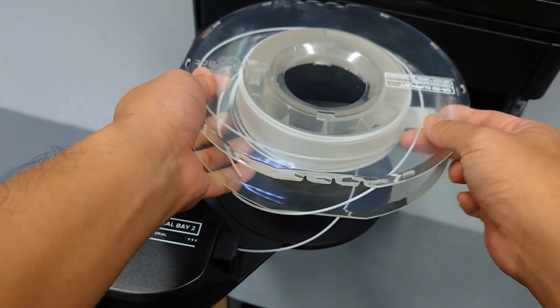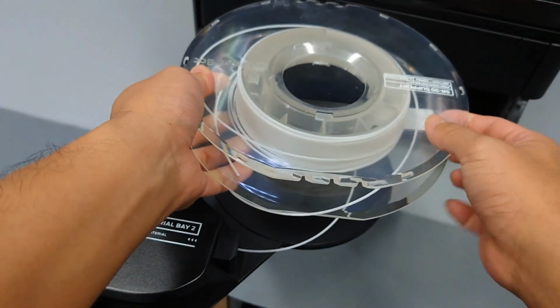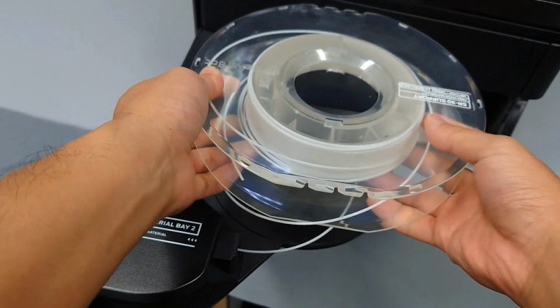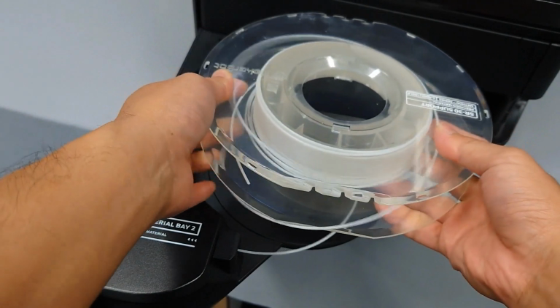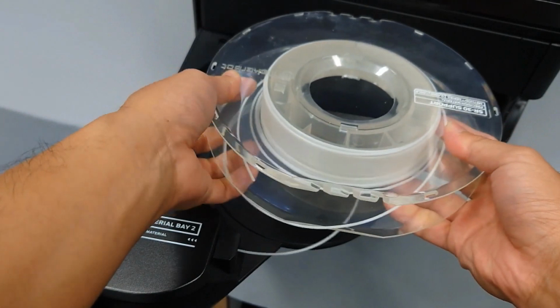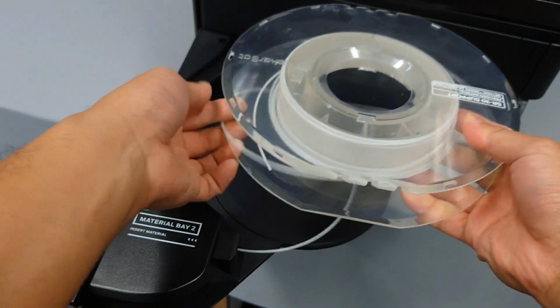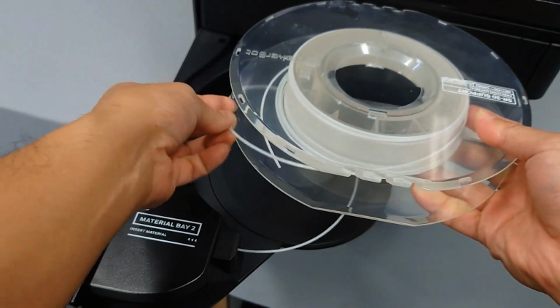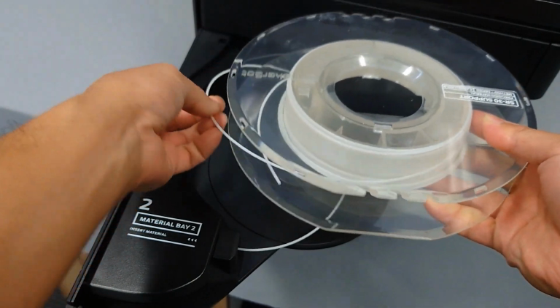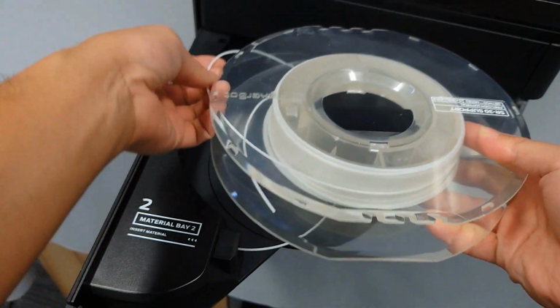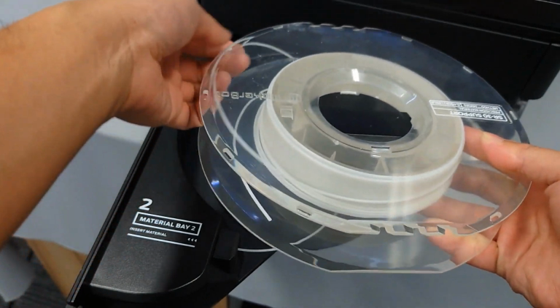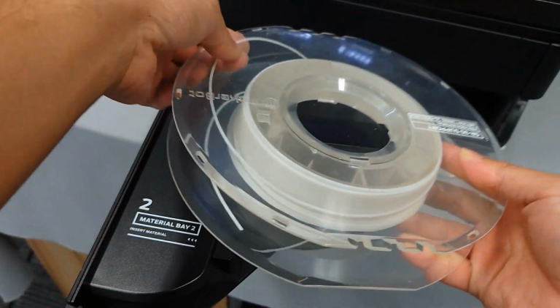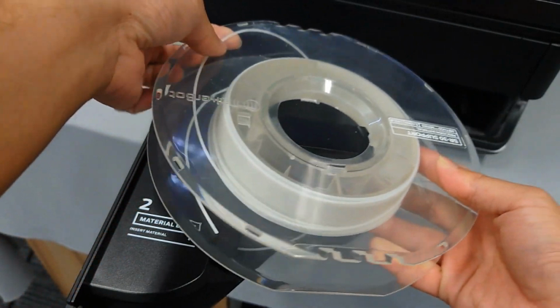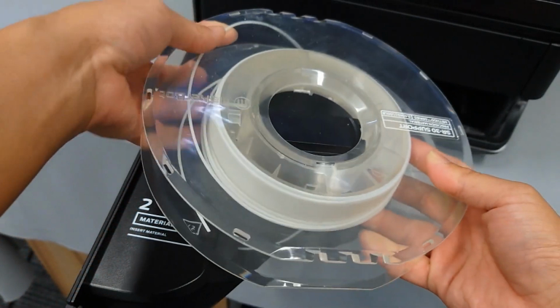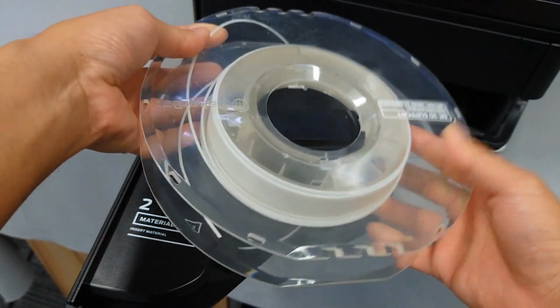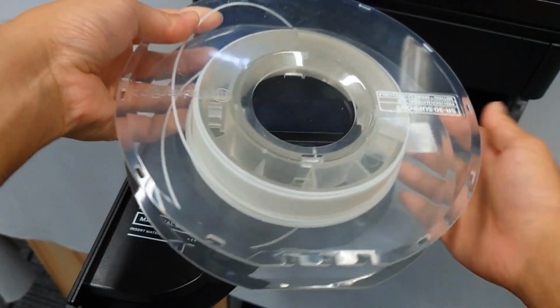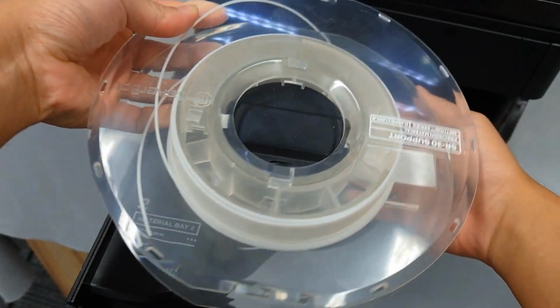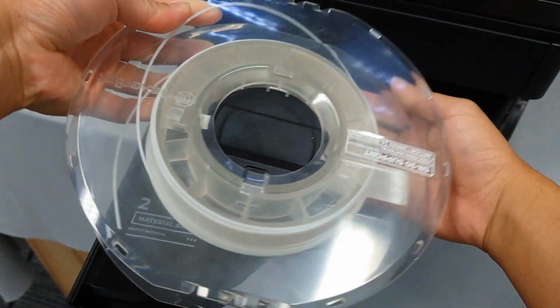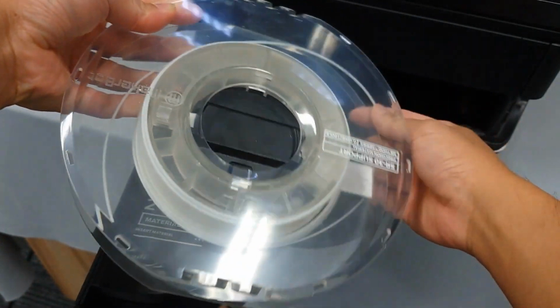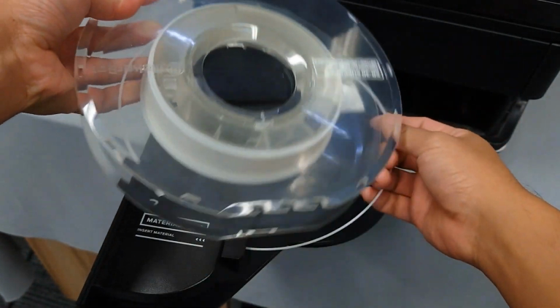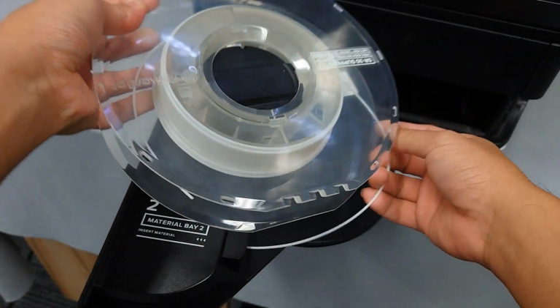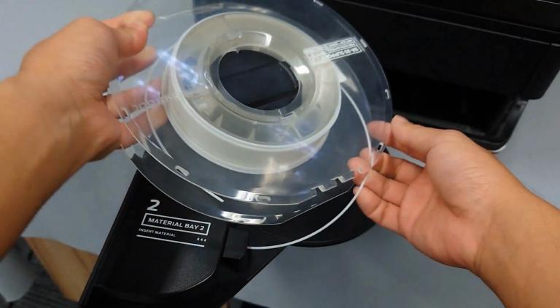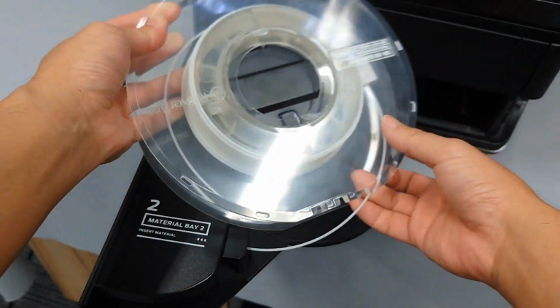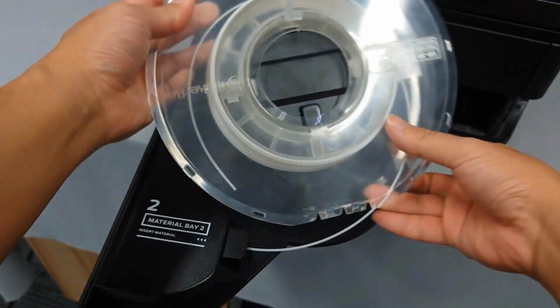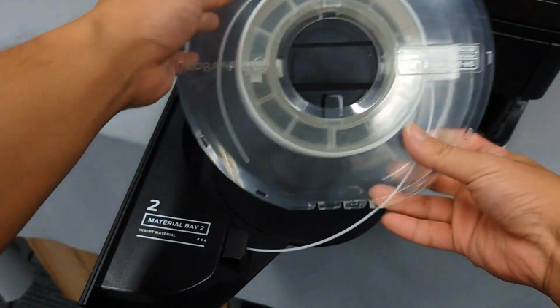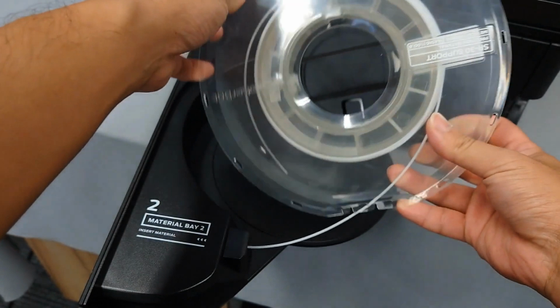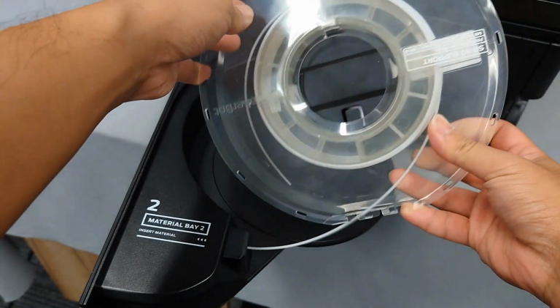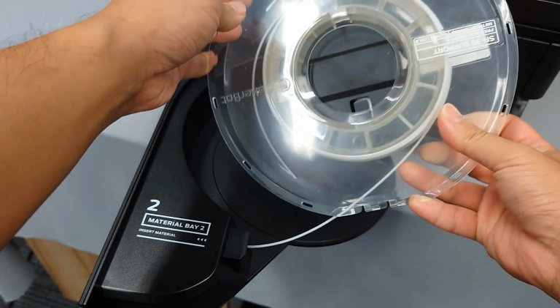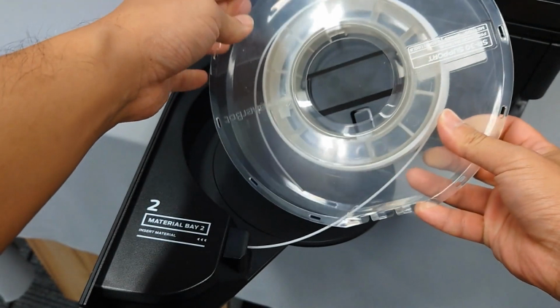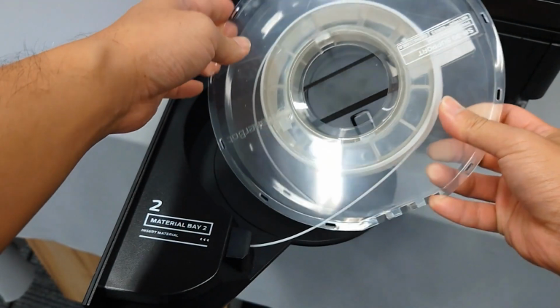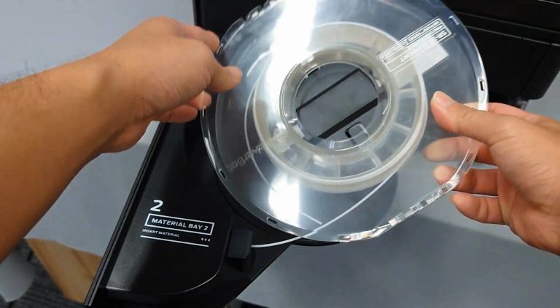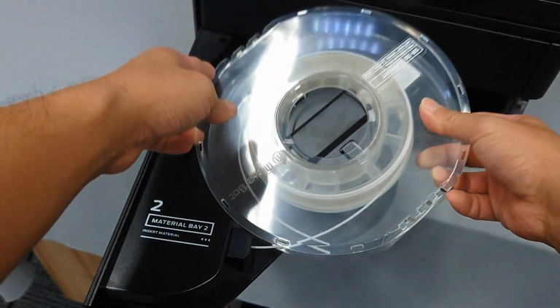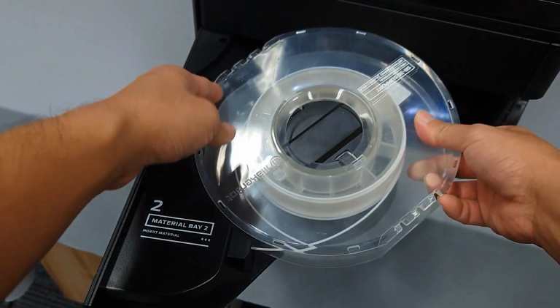If the spool is tangled, unload the material, unwind the spool, and re-spool the material to load again.